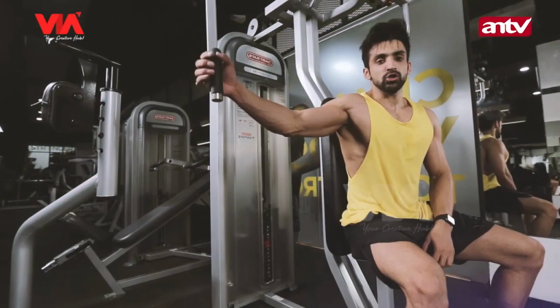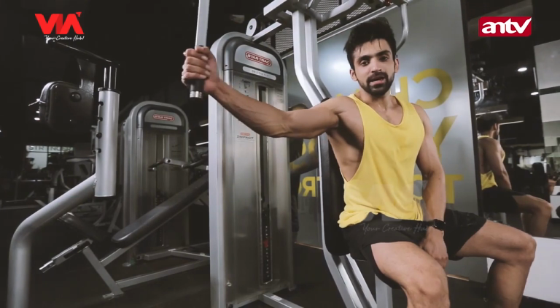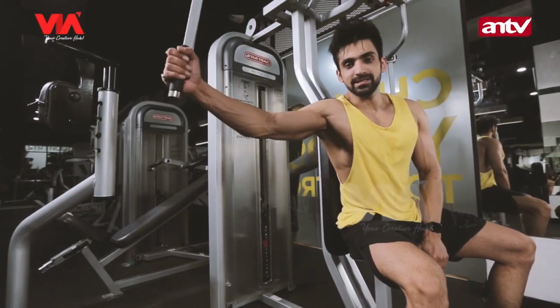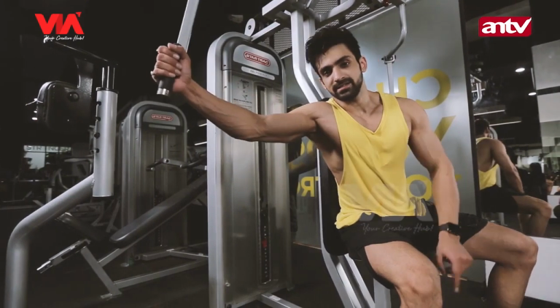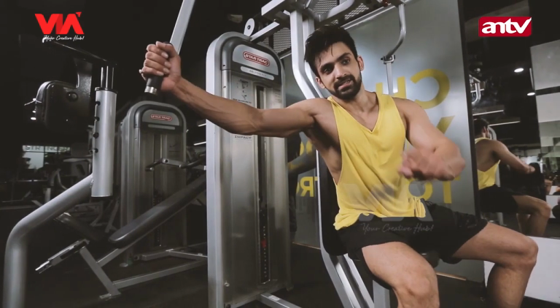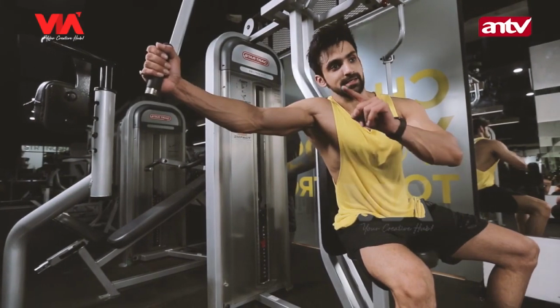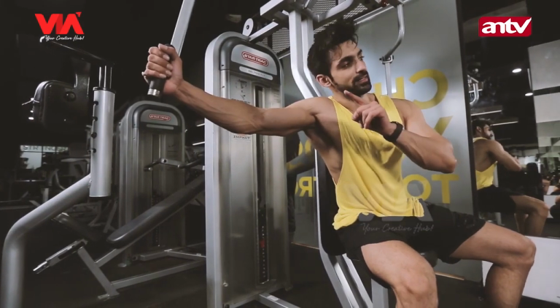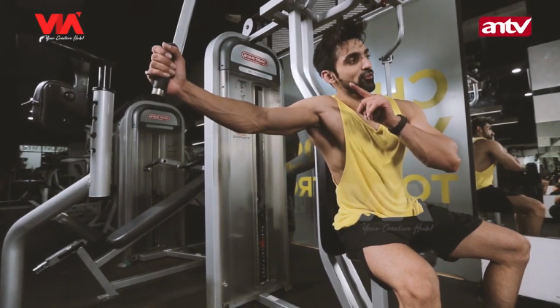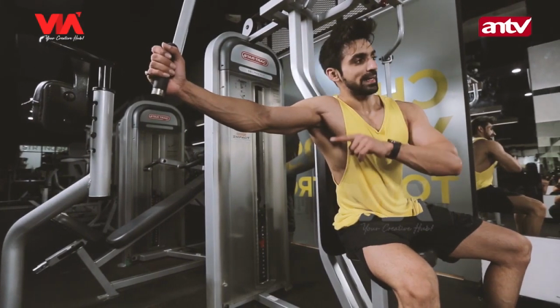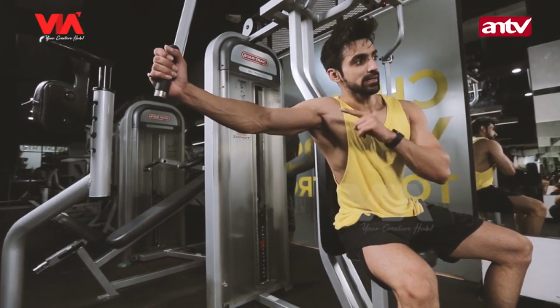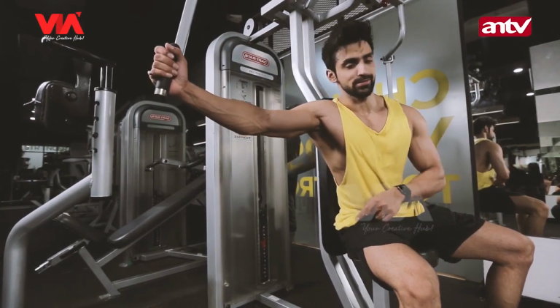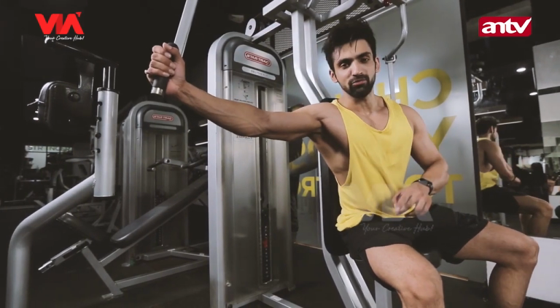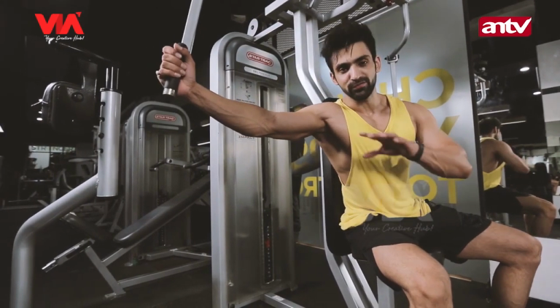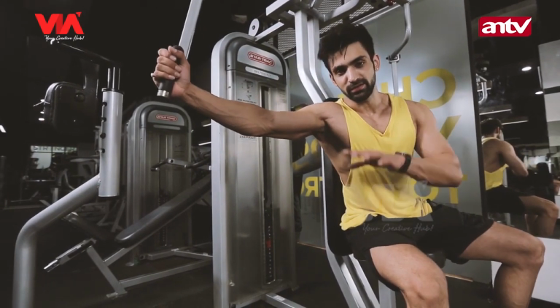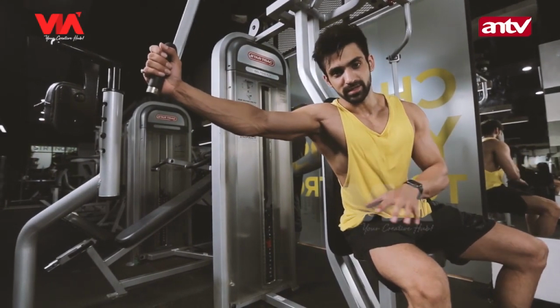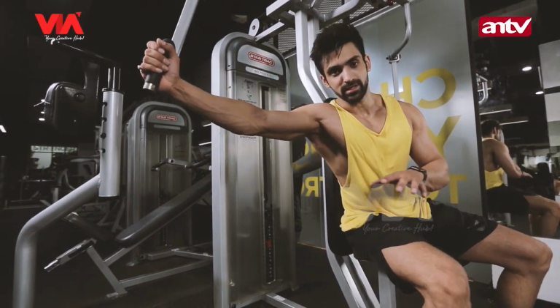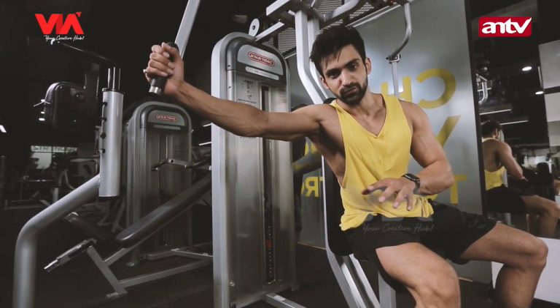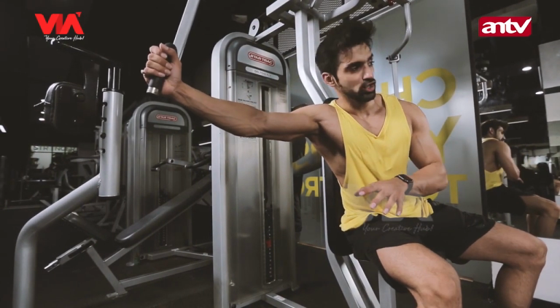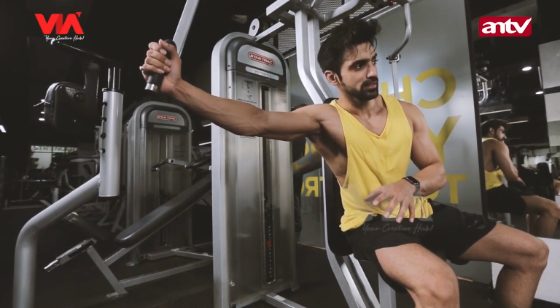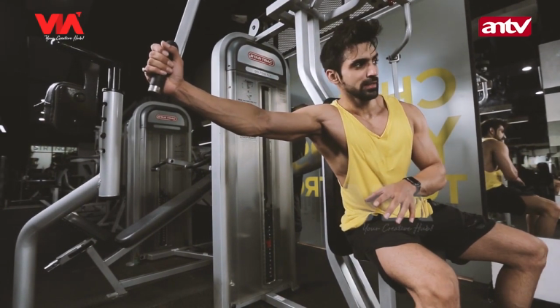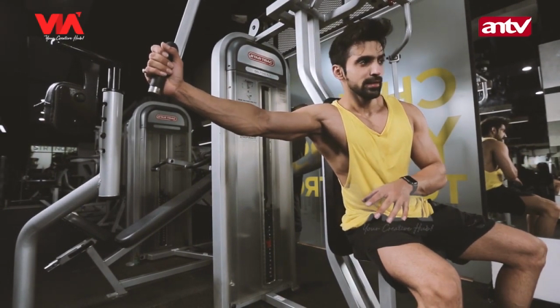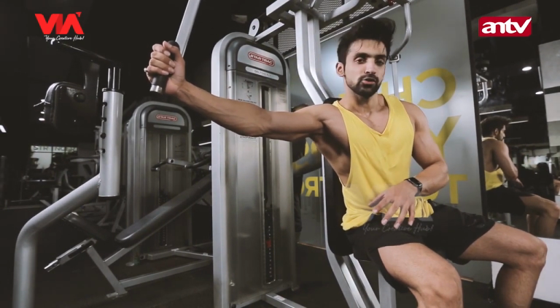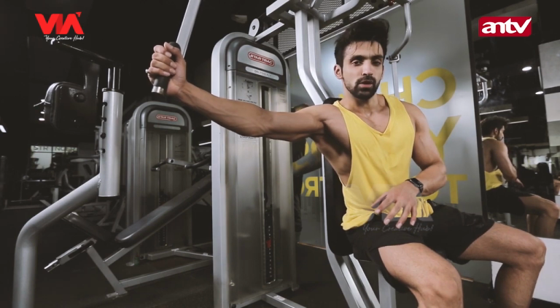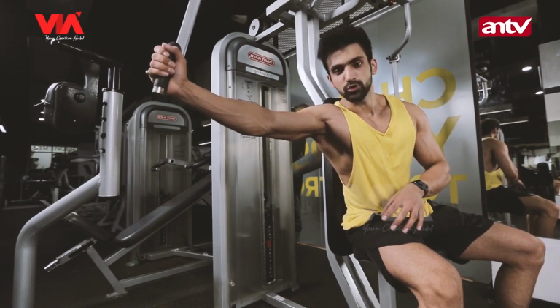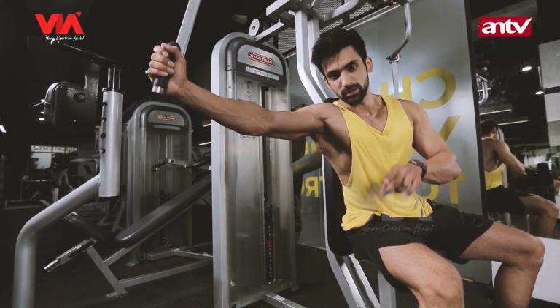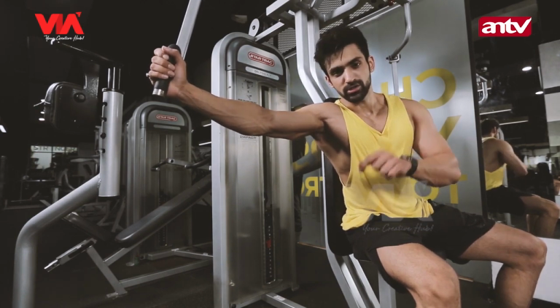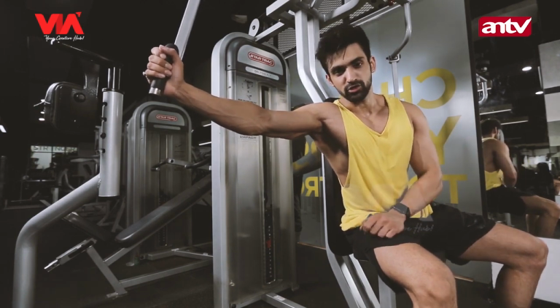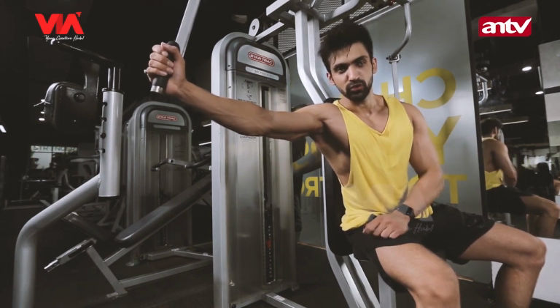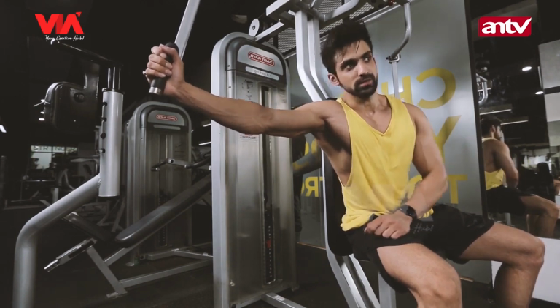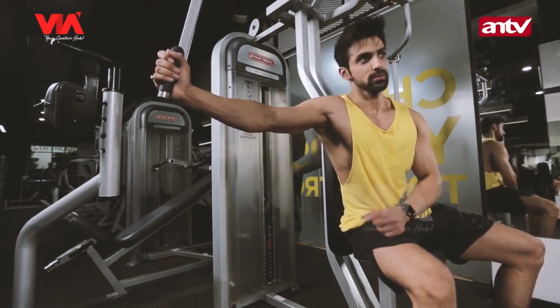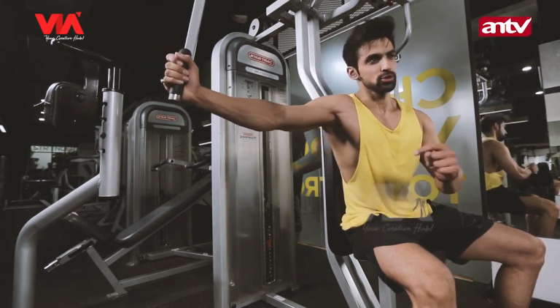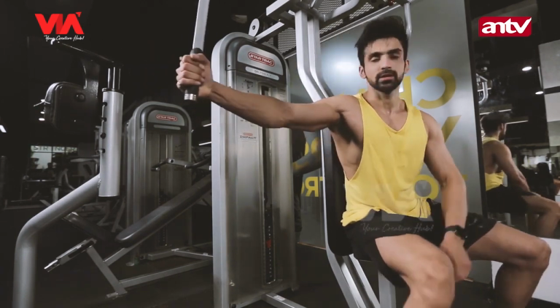So guys, this is another set of pec deck. It's one of my favorite exercises for chest. So I'm going to do one more set just for you guys. Watch it.